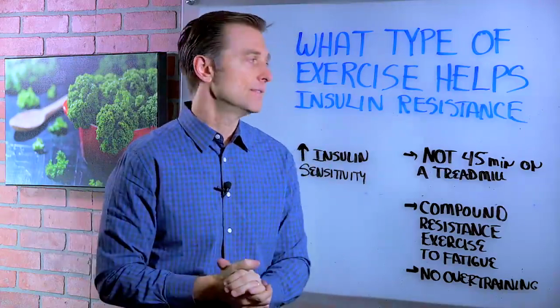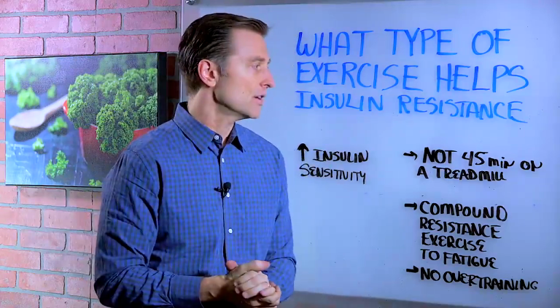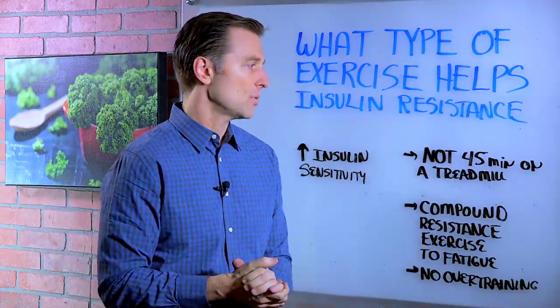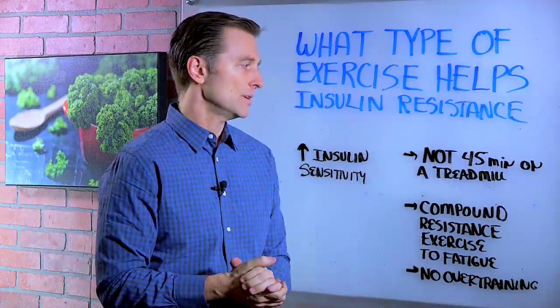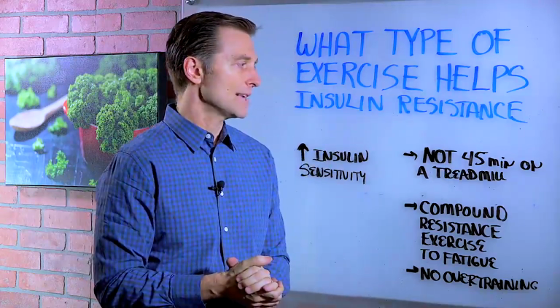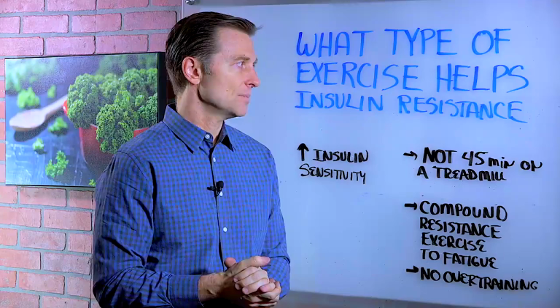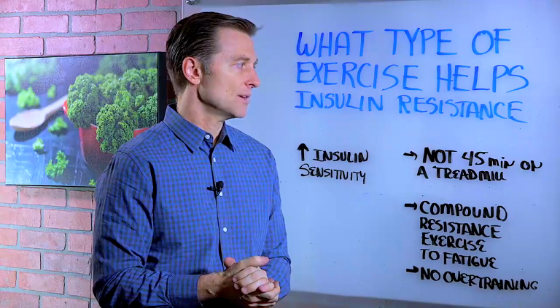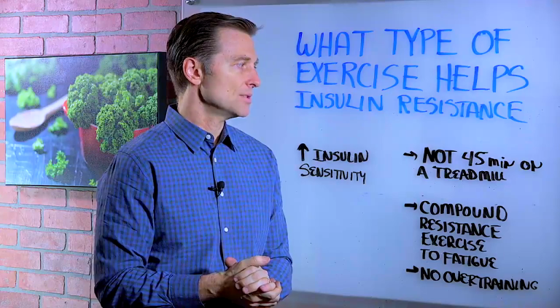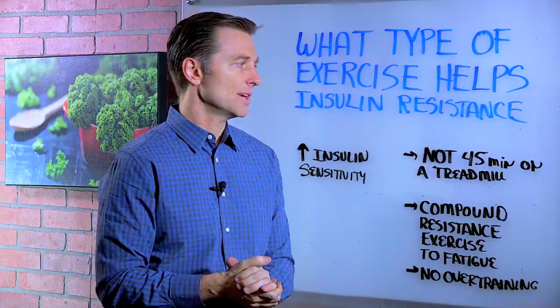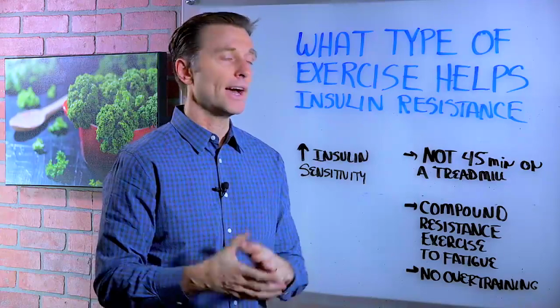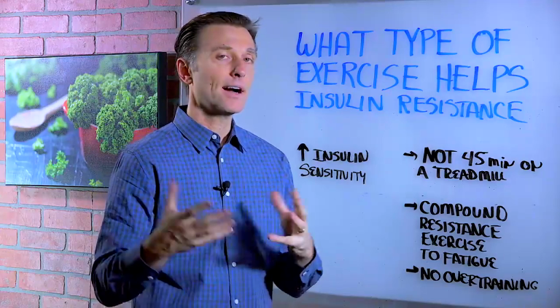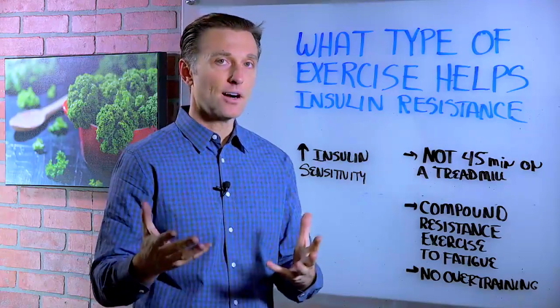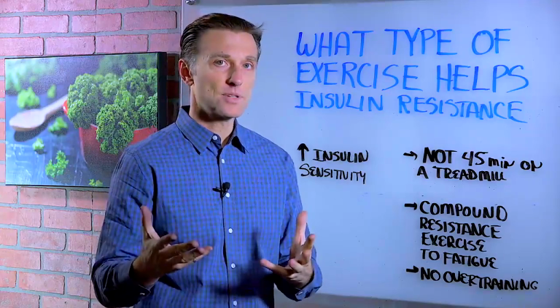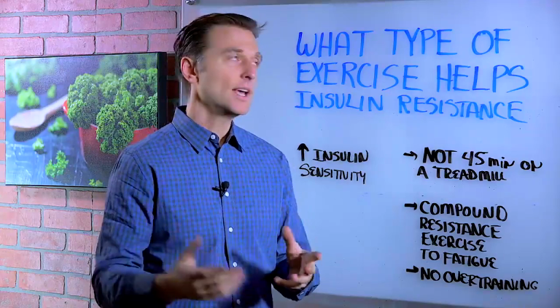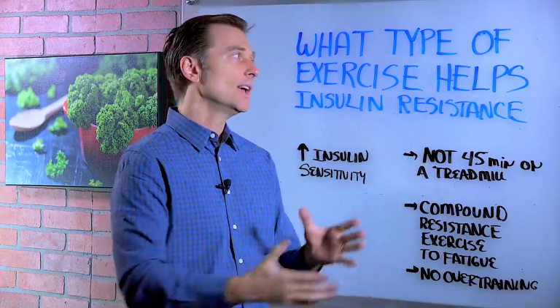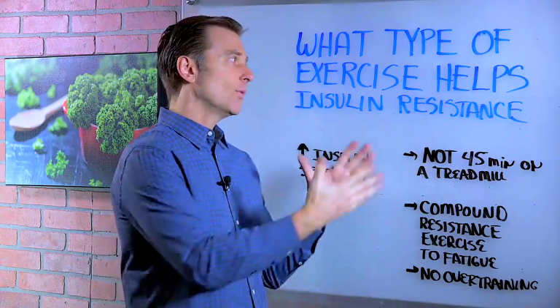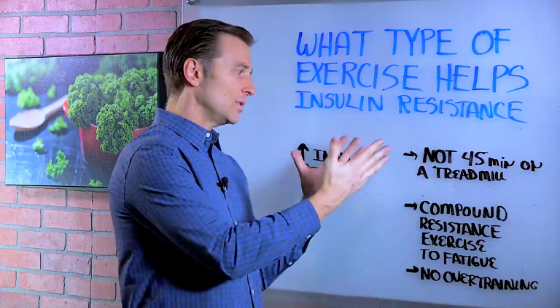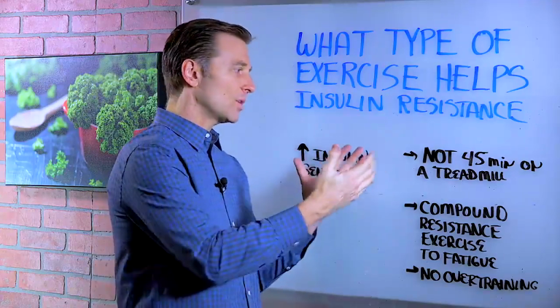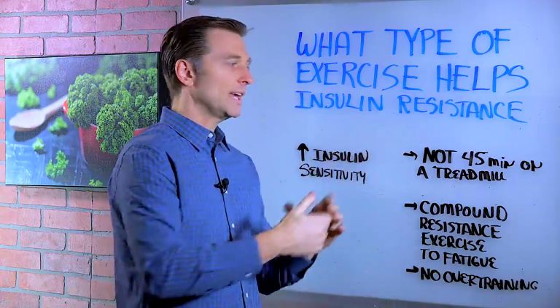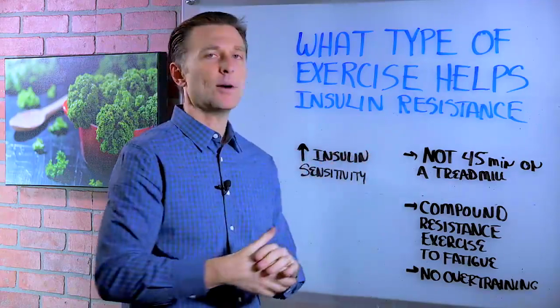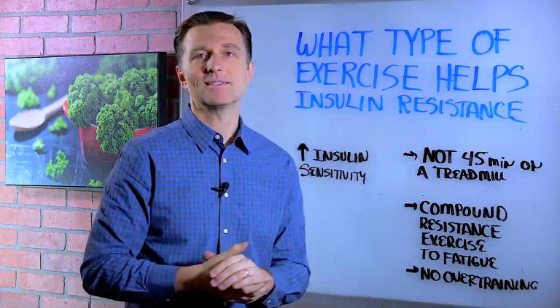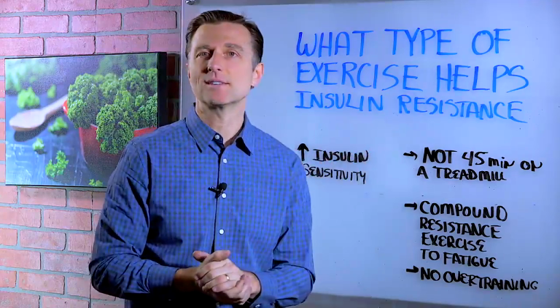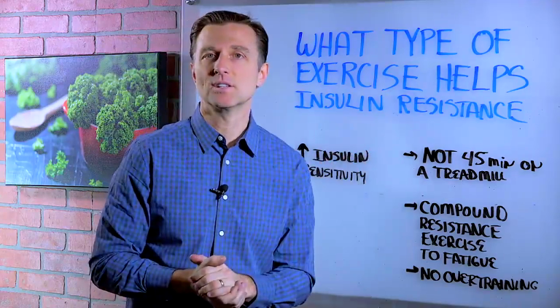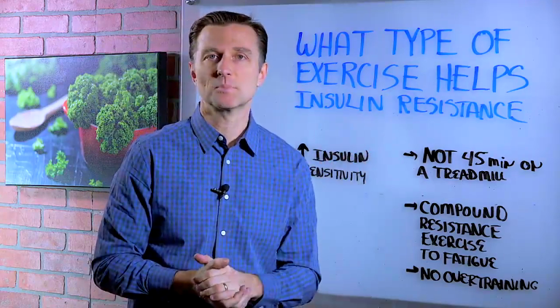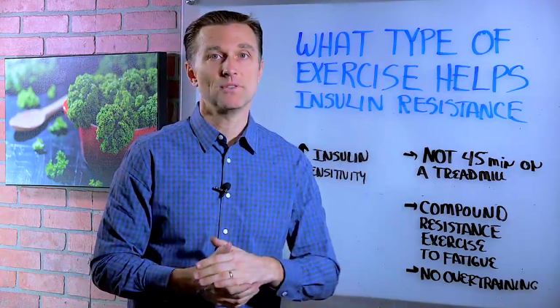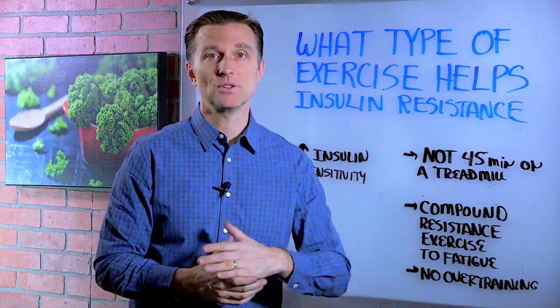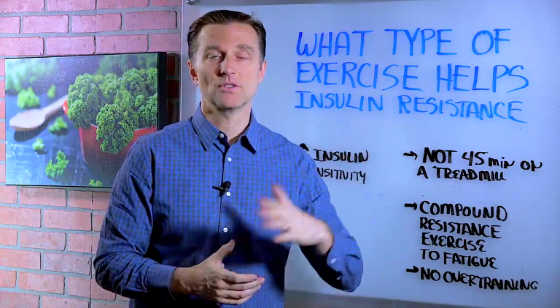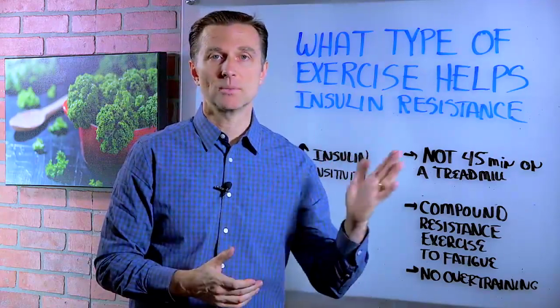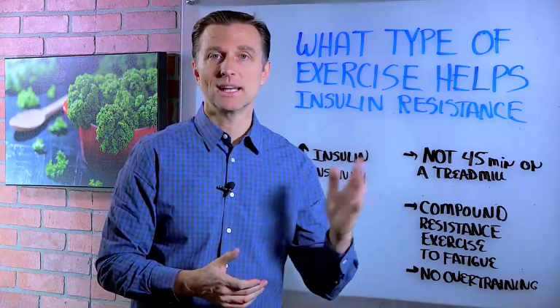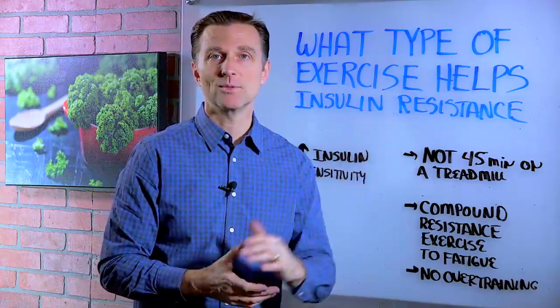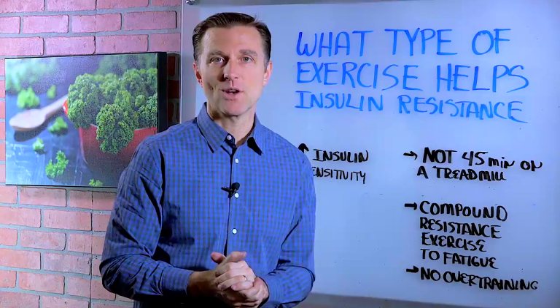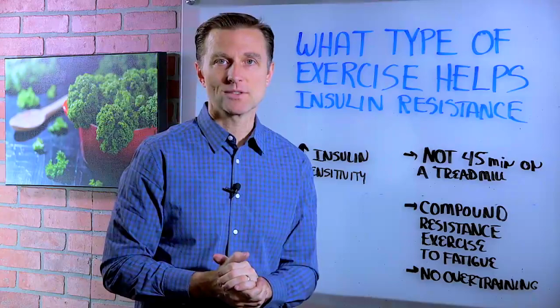This is very important as compared to doing high carbs when you're working out, because that's going to prevent you from getting any results.